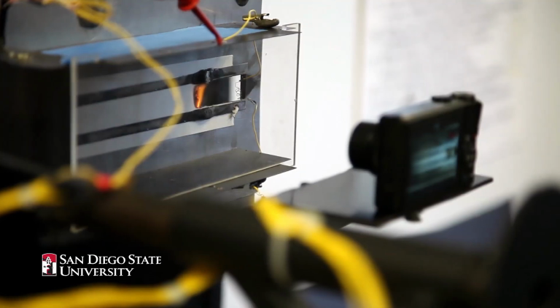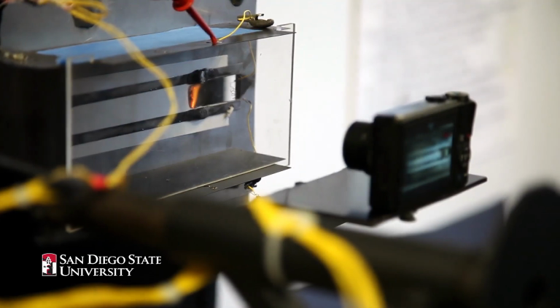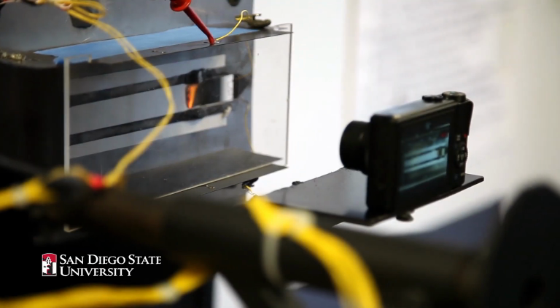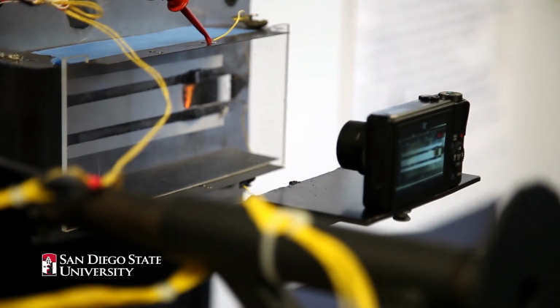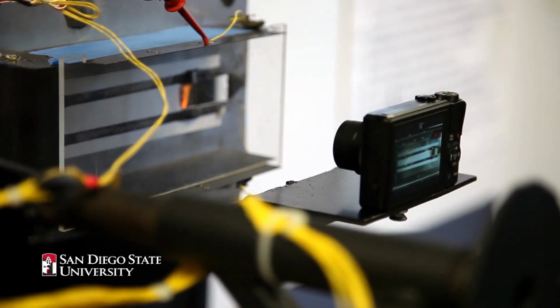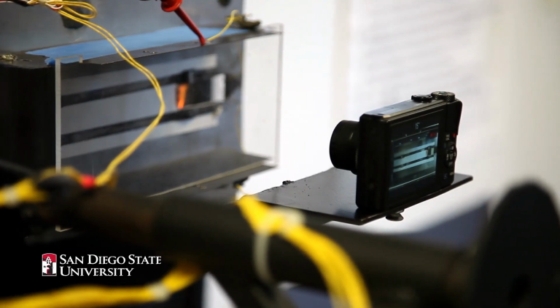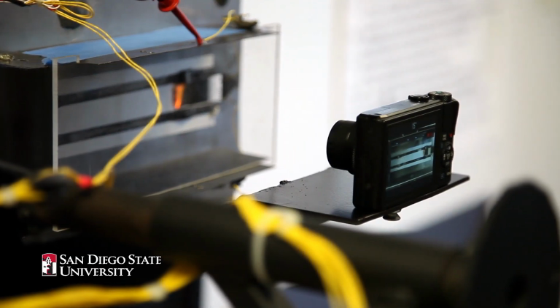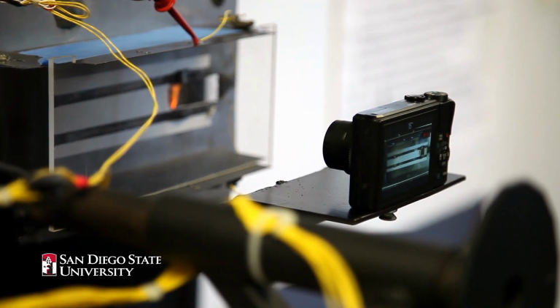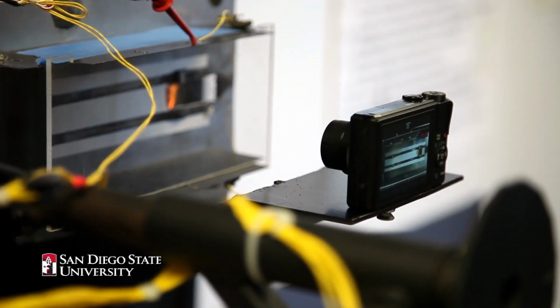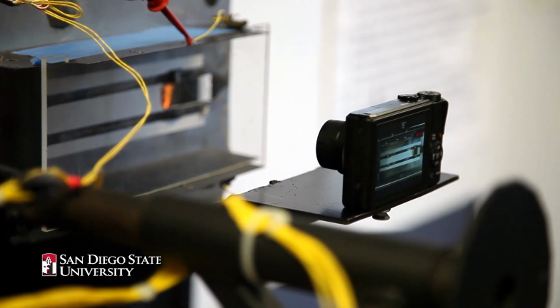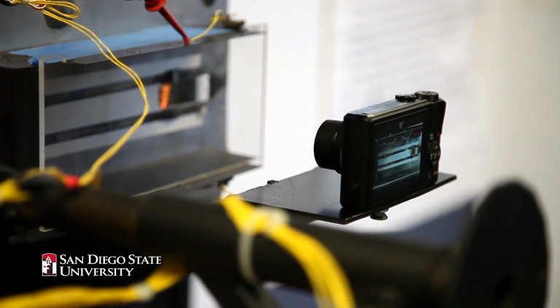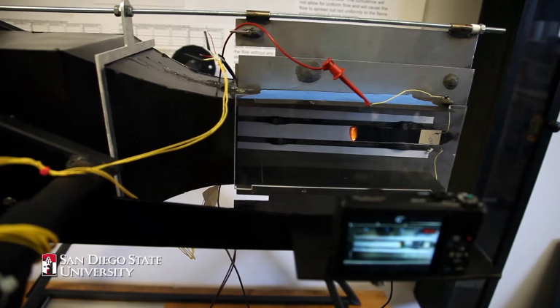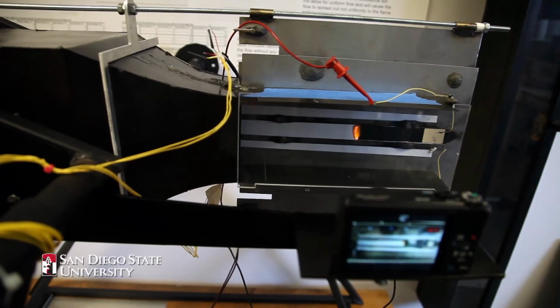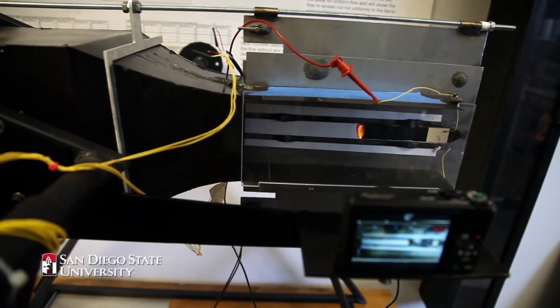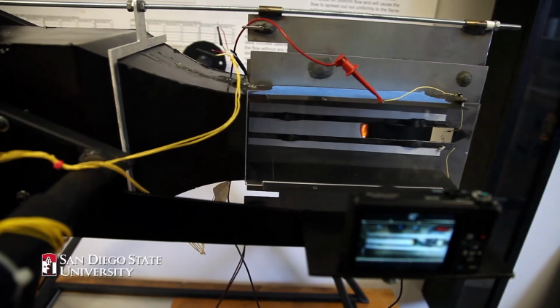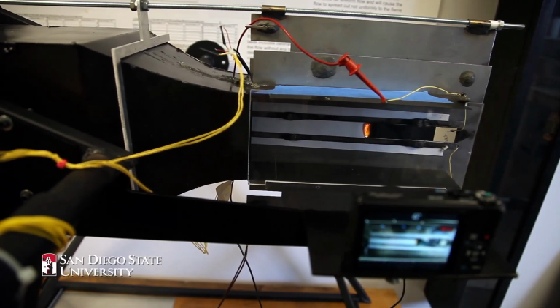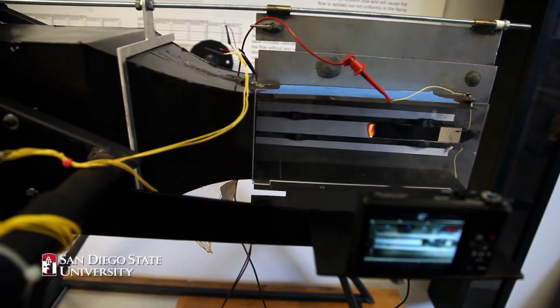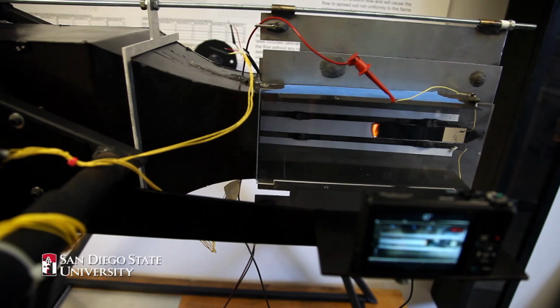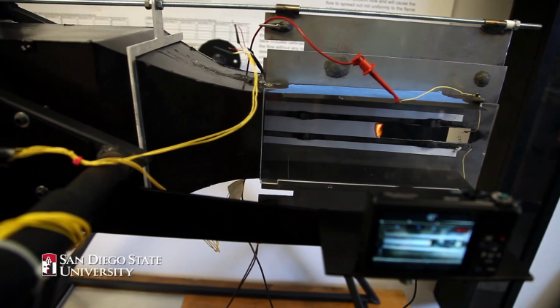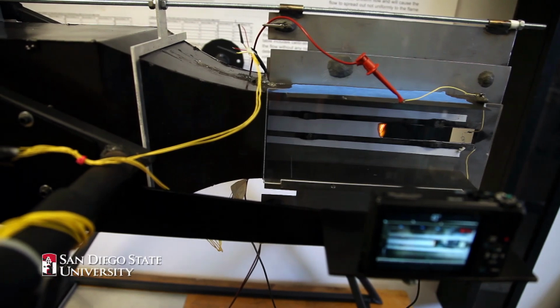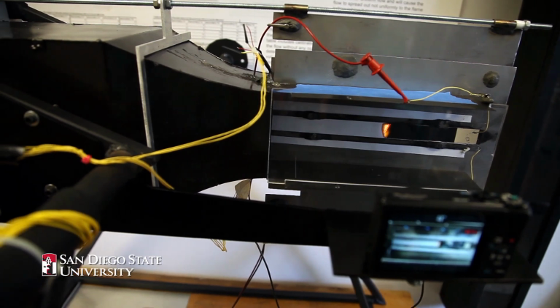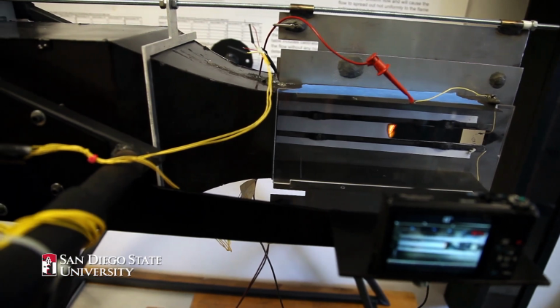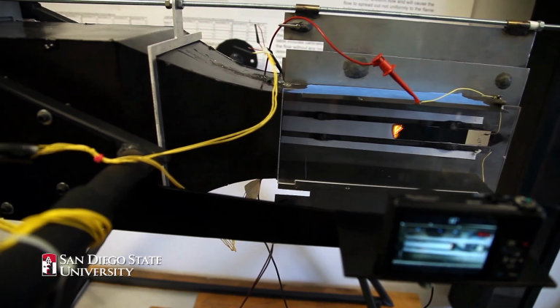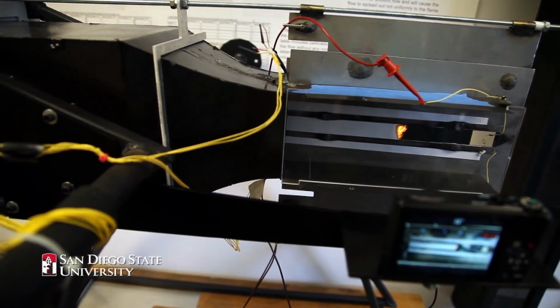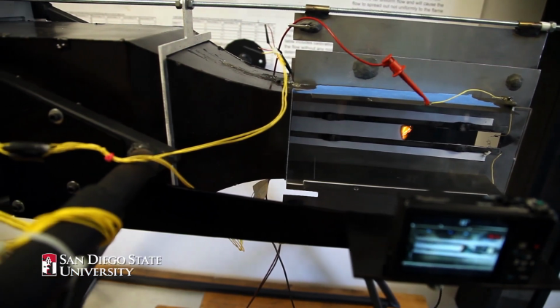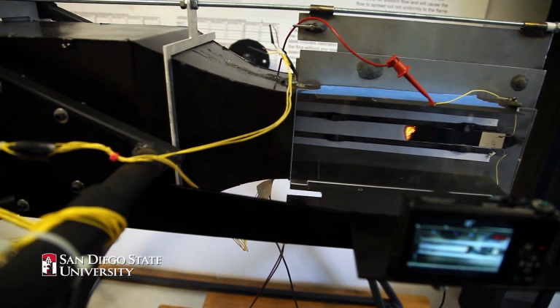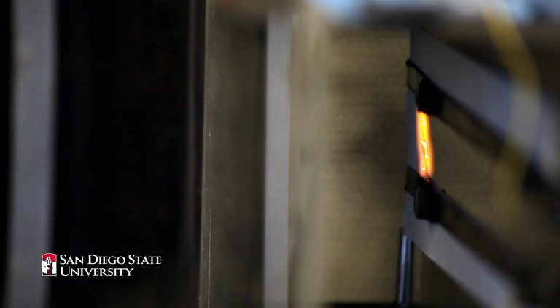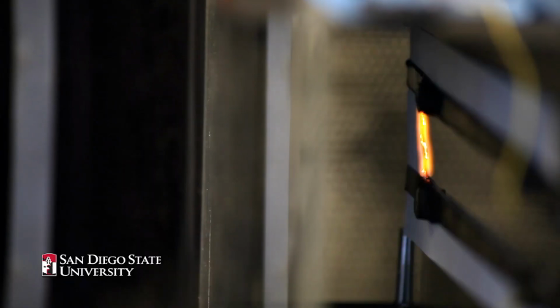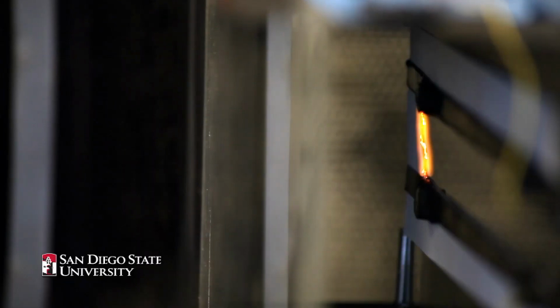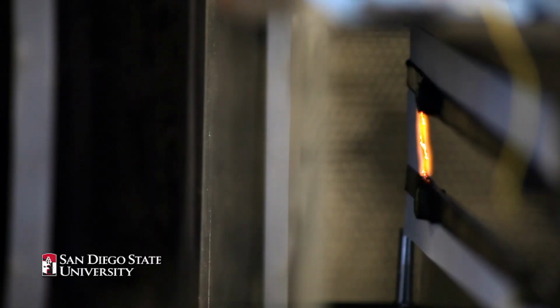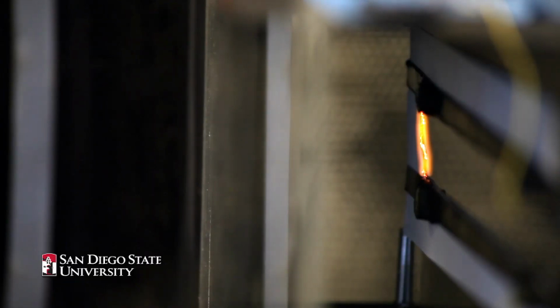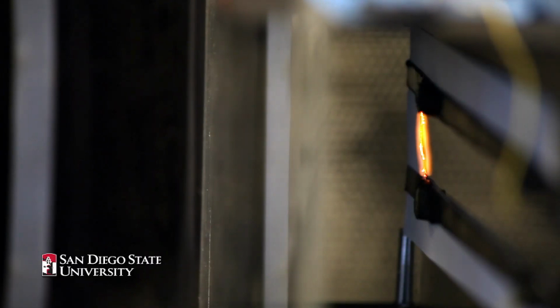Five years from now they're going to show you a formula that says: this is going to tell you how fire spreads in microgravity.